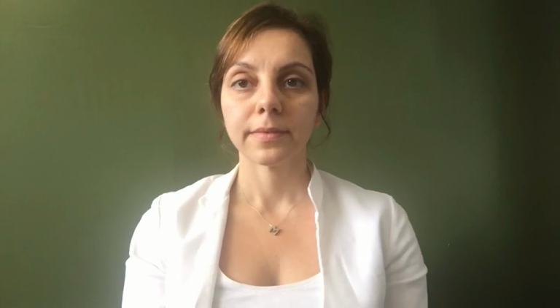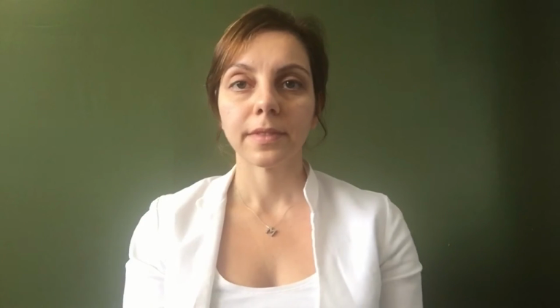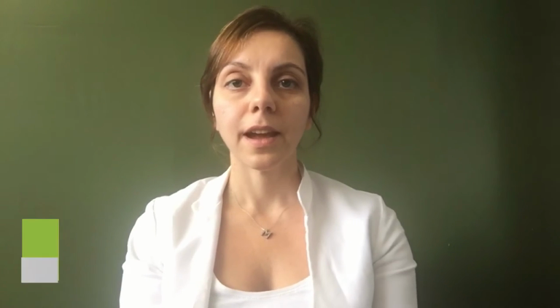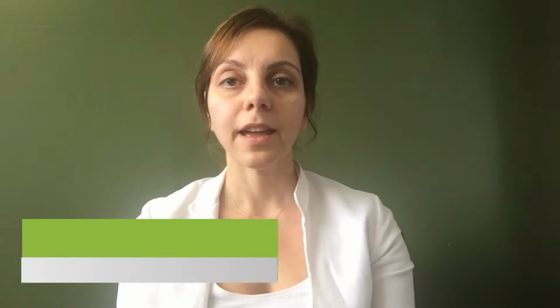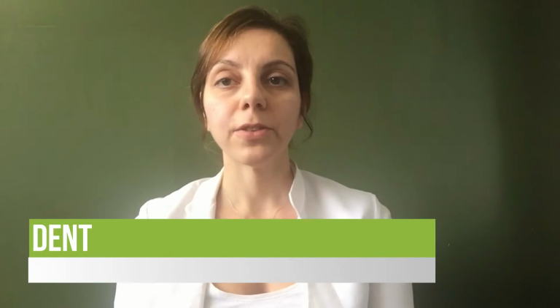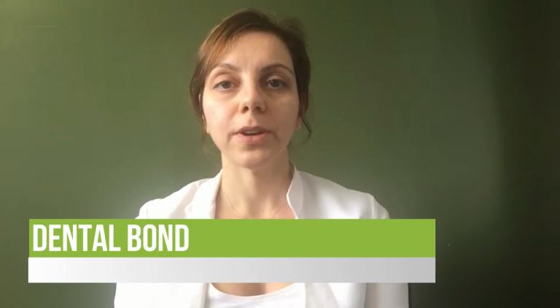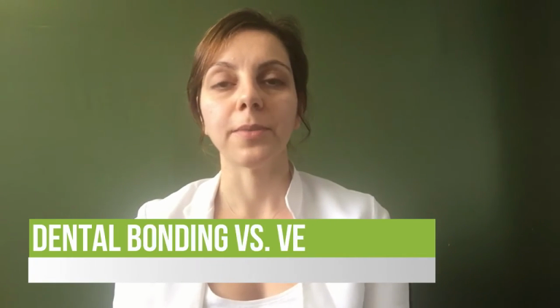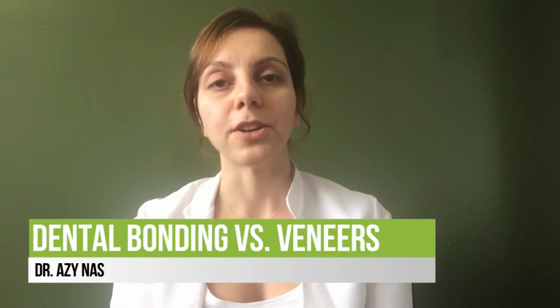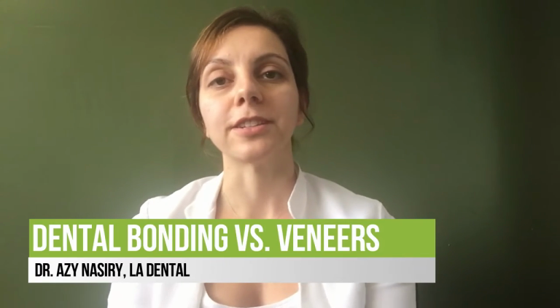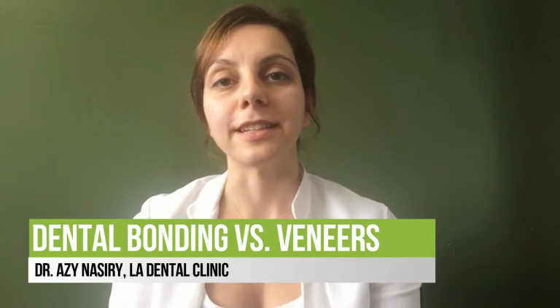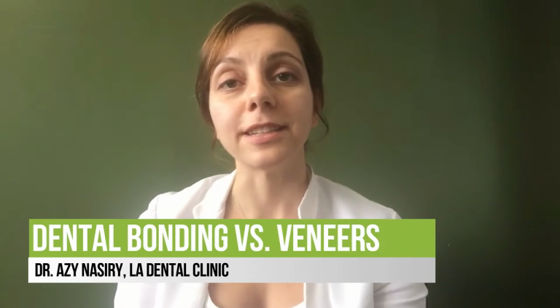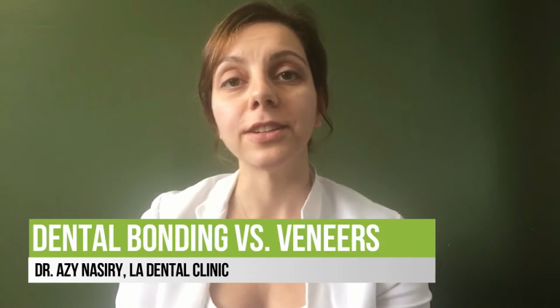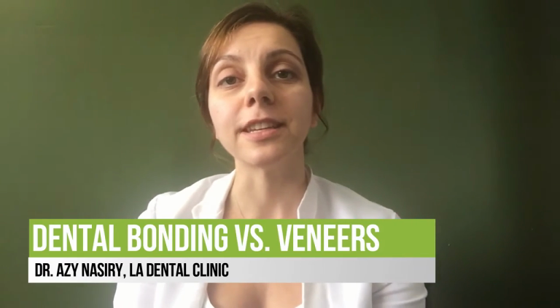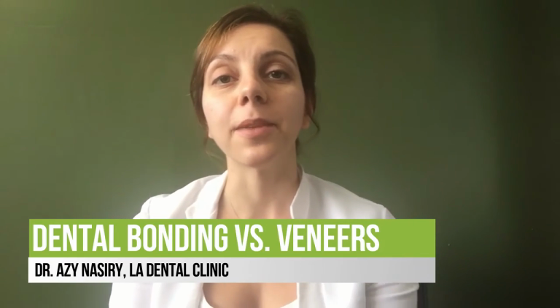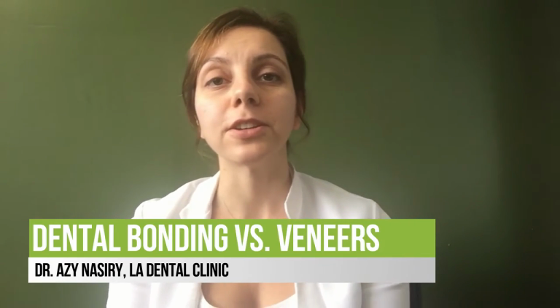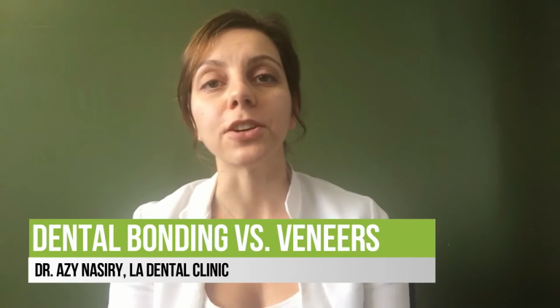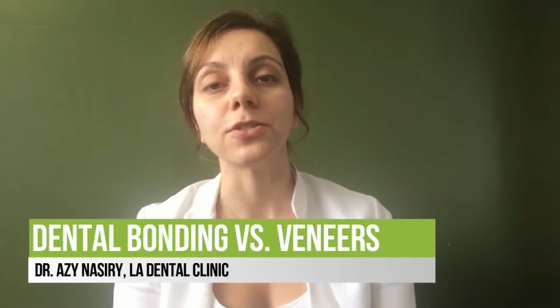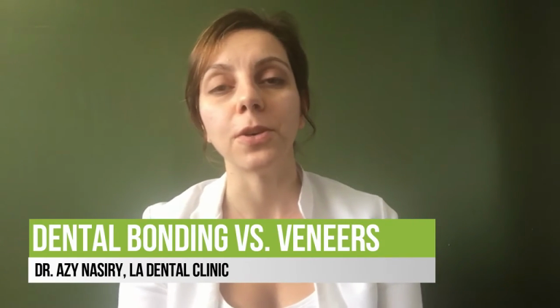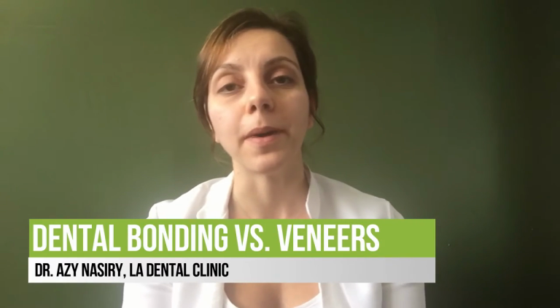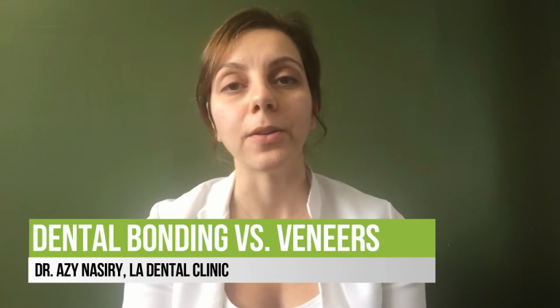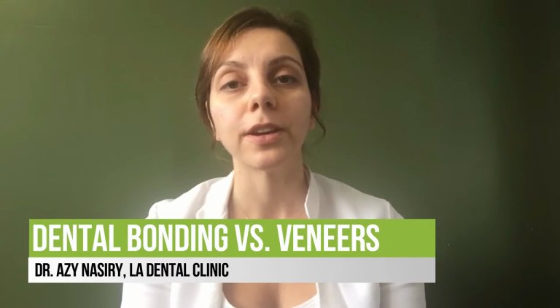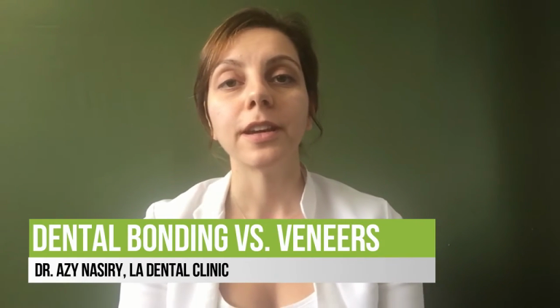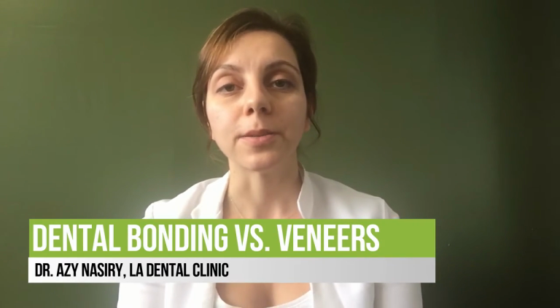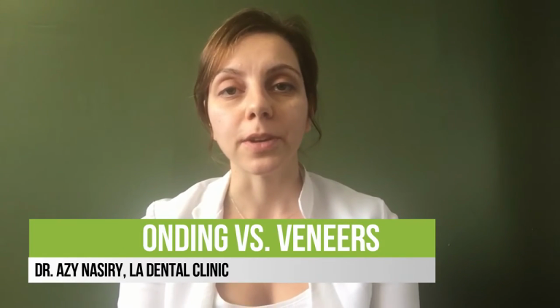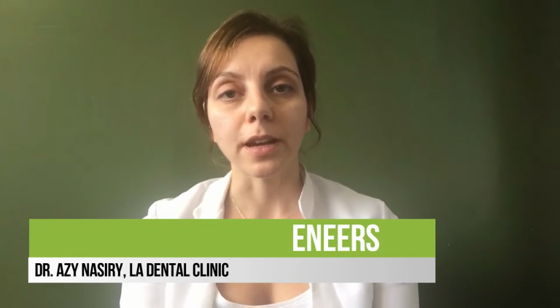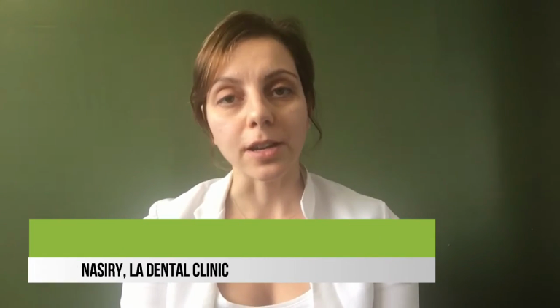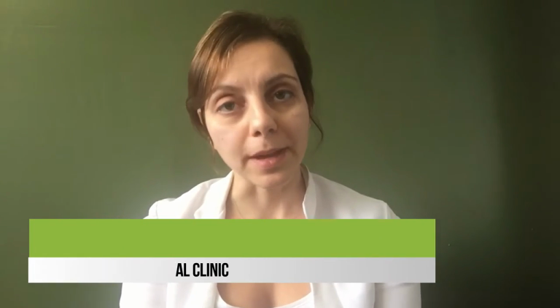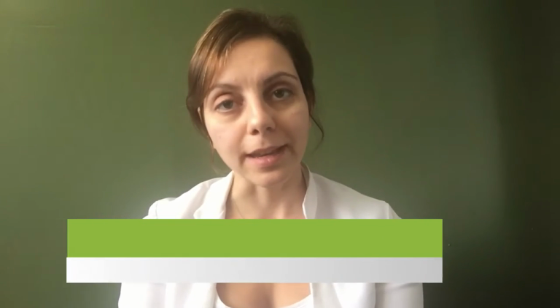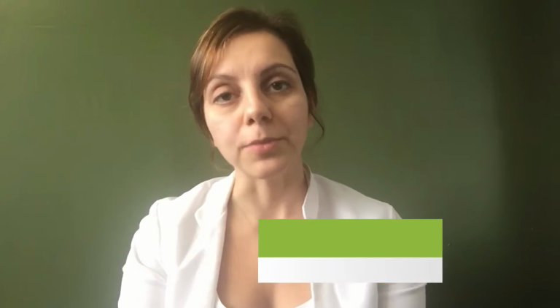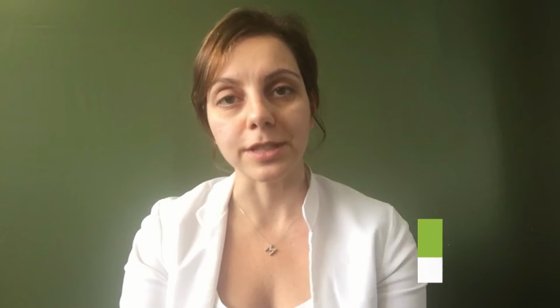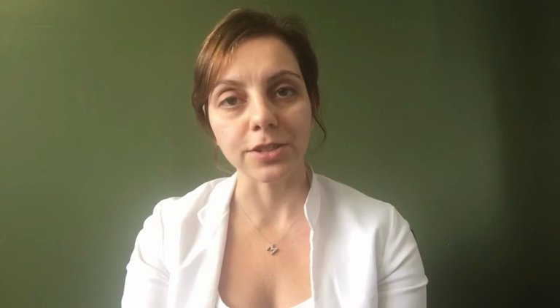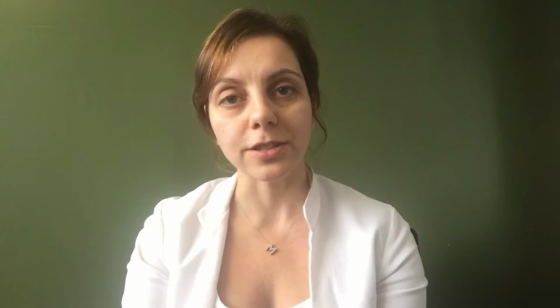Hi everyone, I'm Dr. Nasiri. Today I'm going to talk to you about some cosmetic procedures.